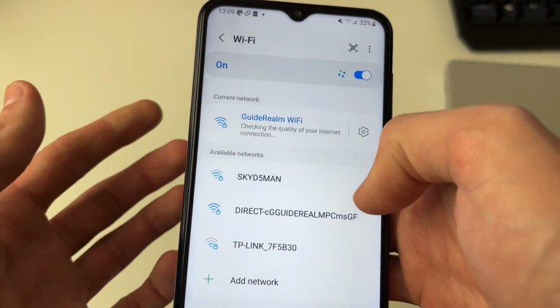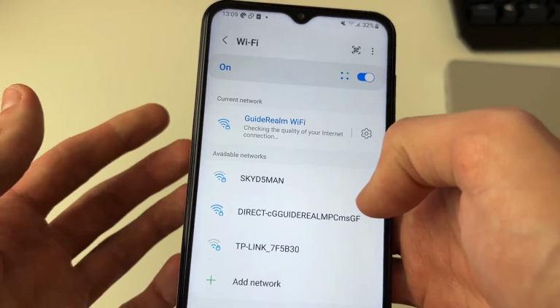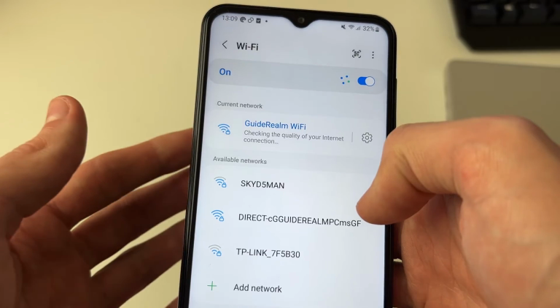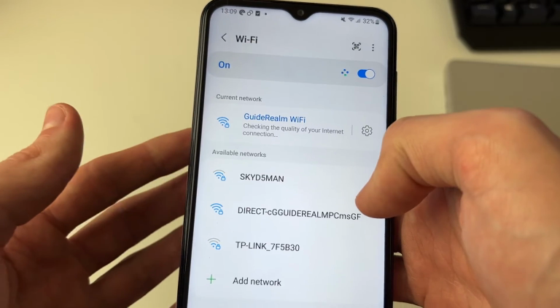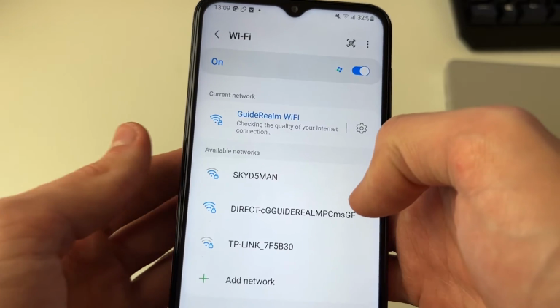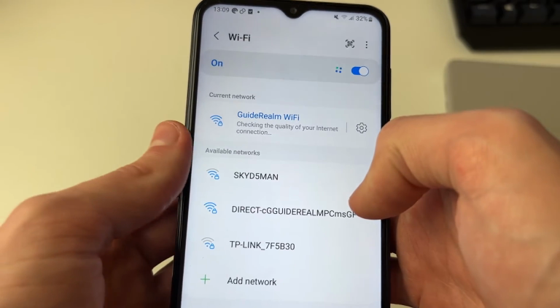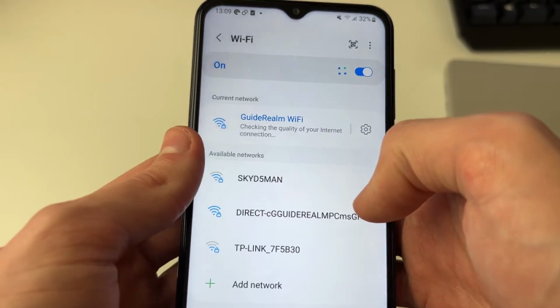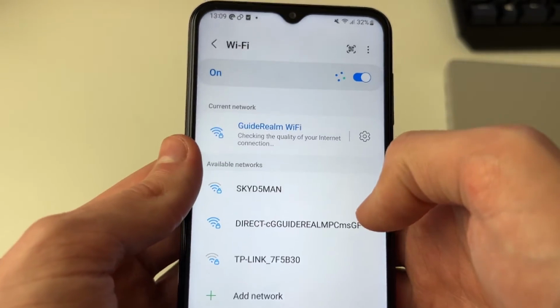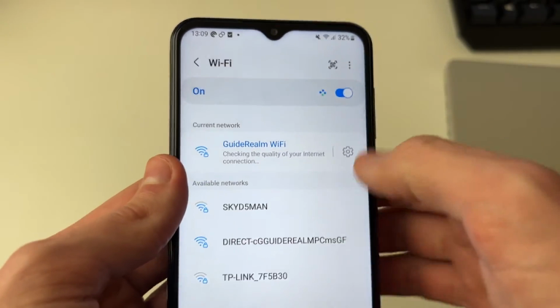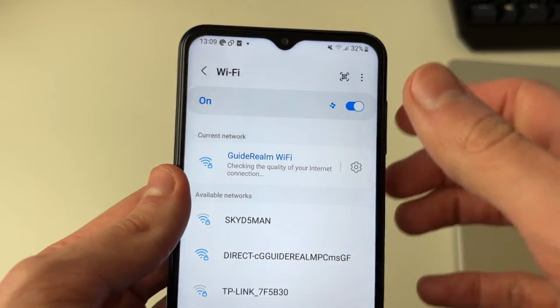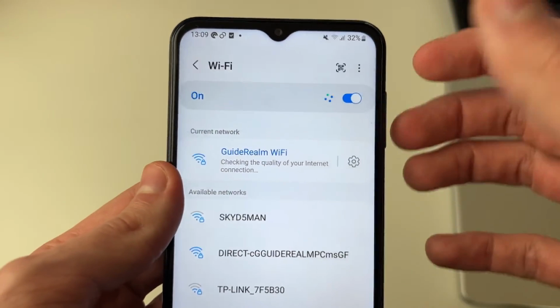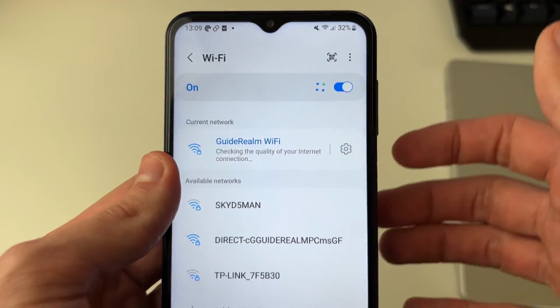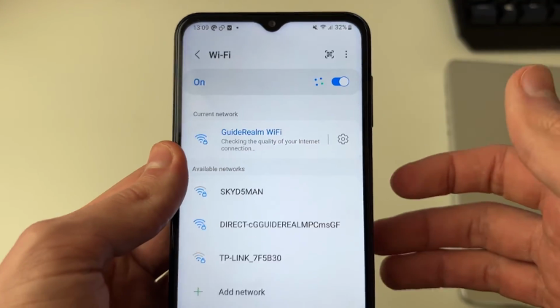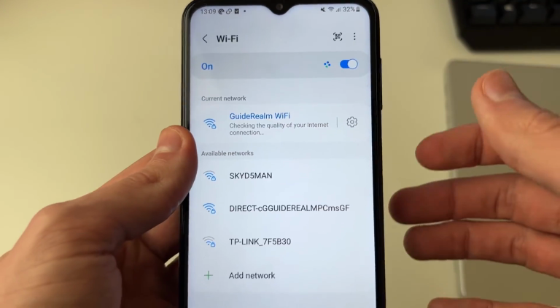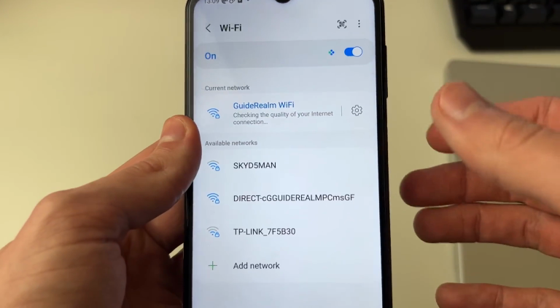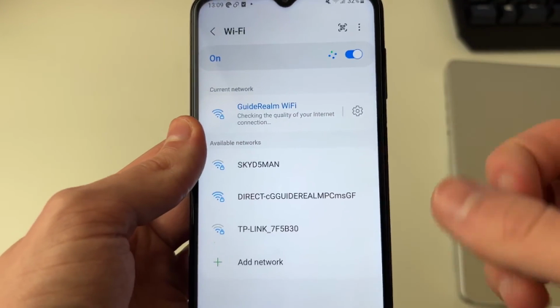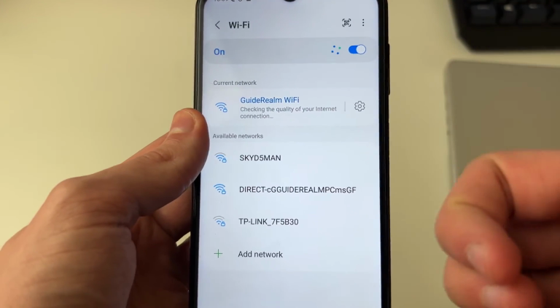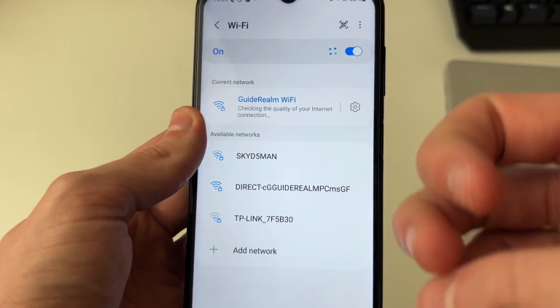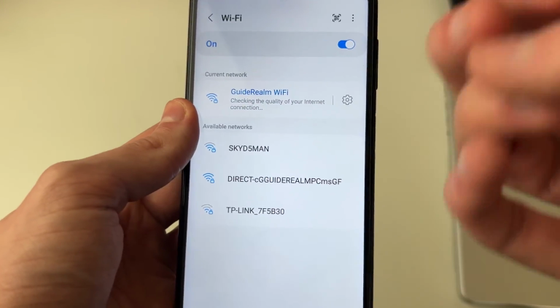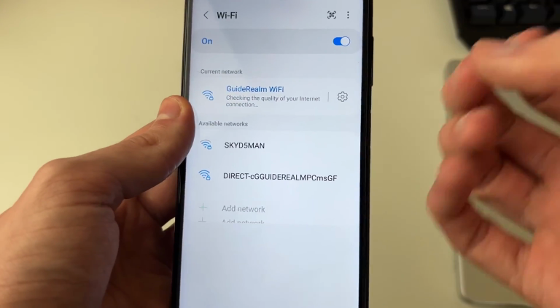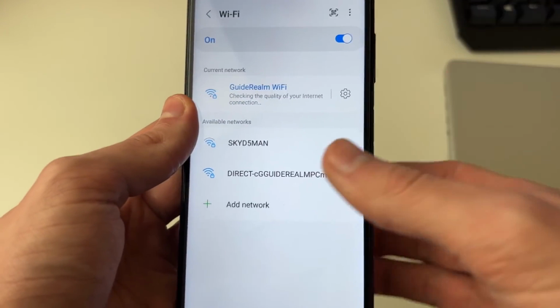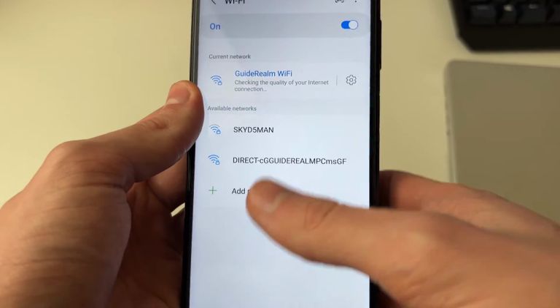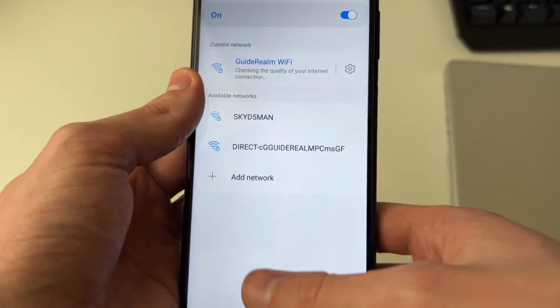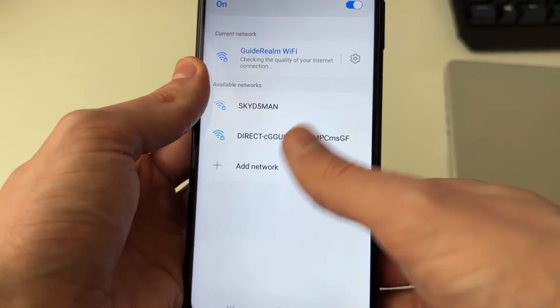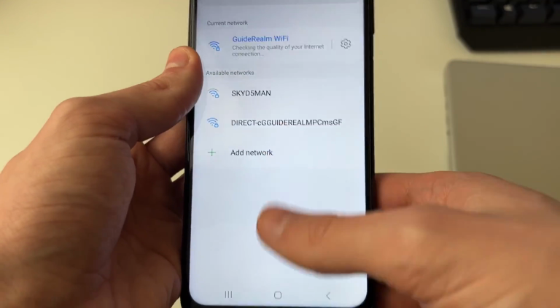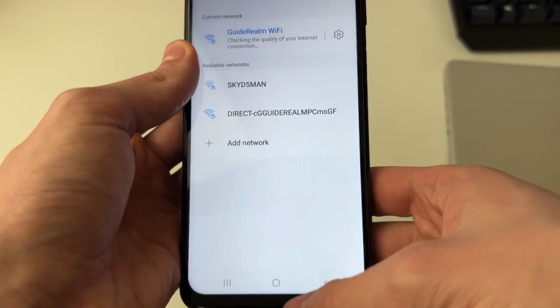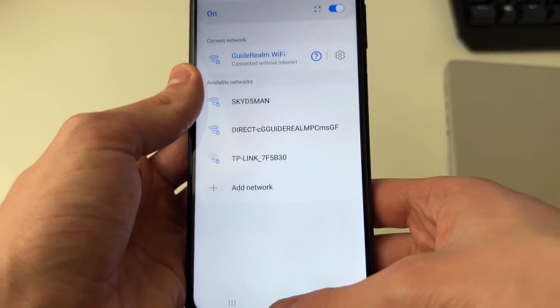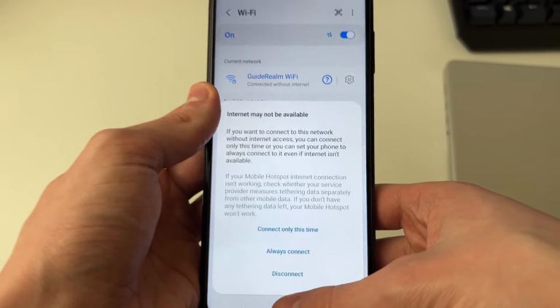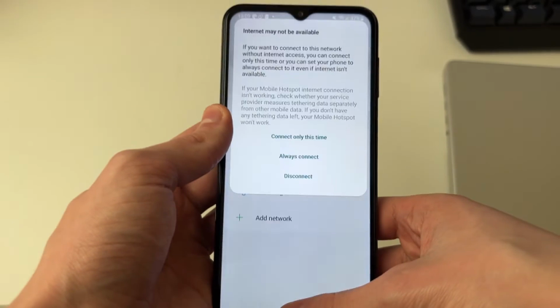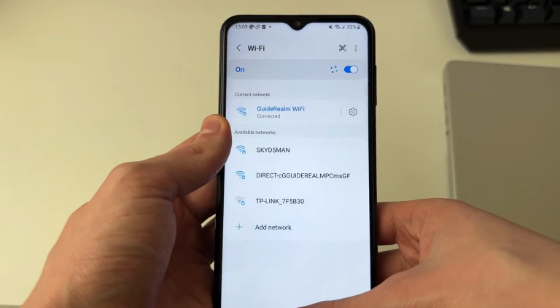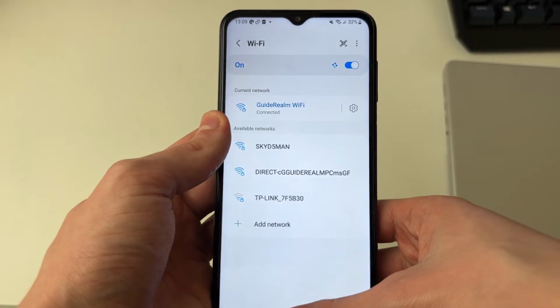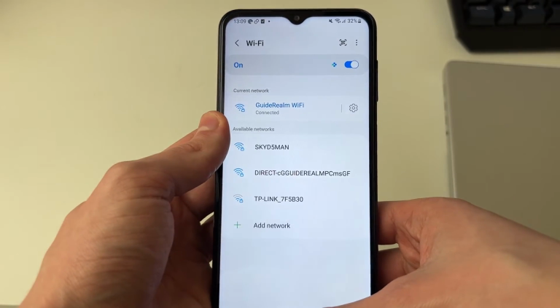But as I said, sometimes you're just going to be given the password, and you can then copy that and go to your Wi-Fi settings and join it manually.